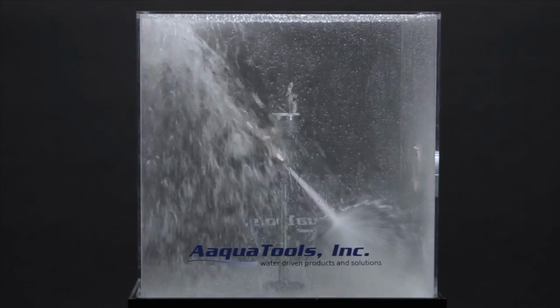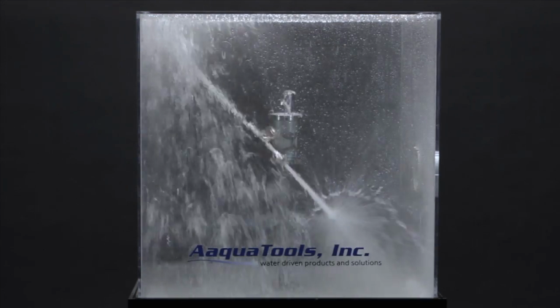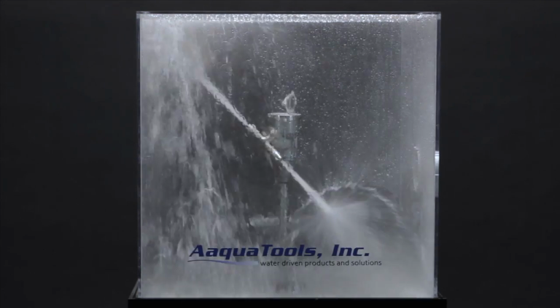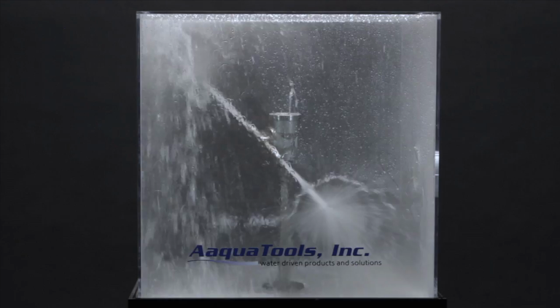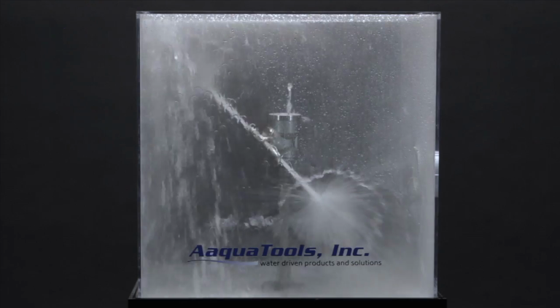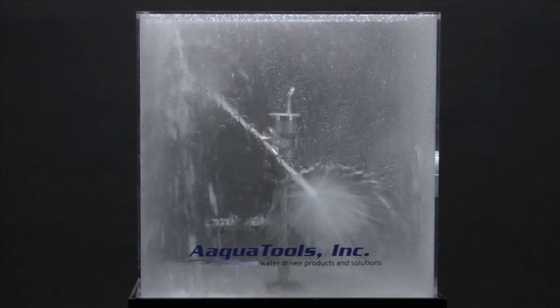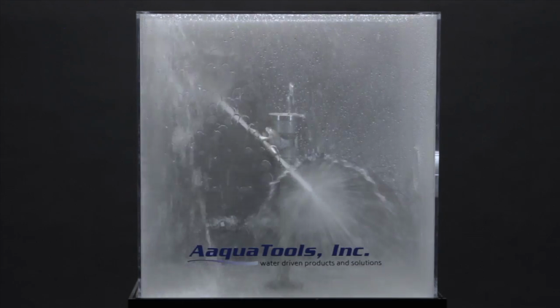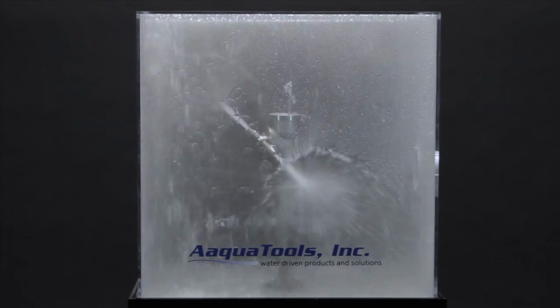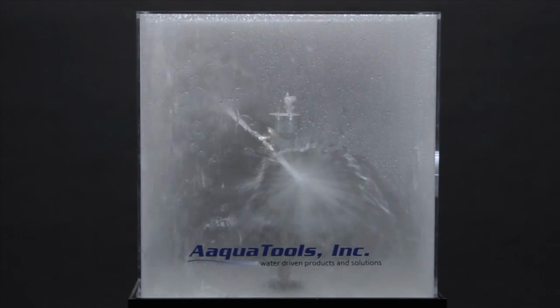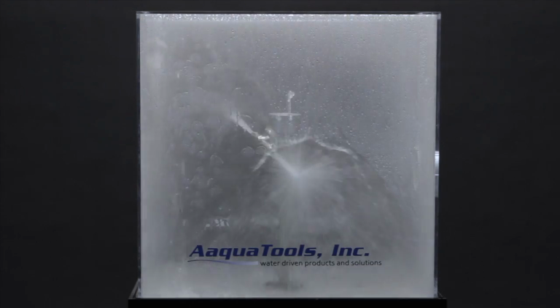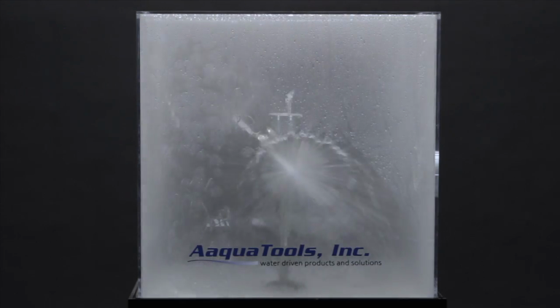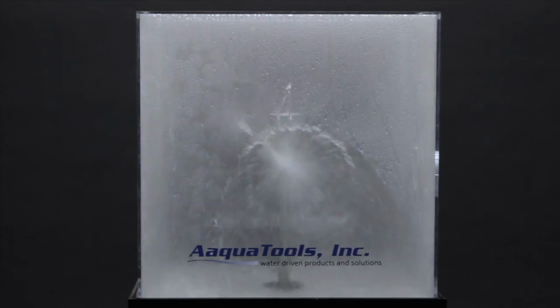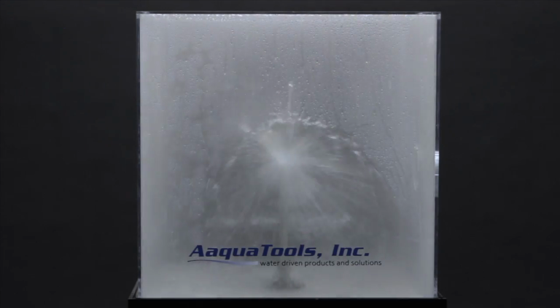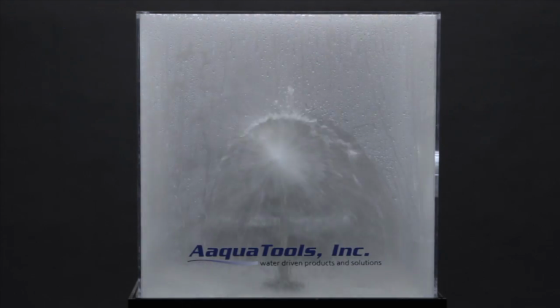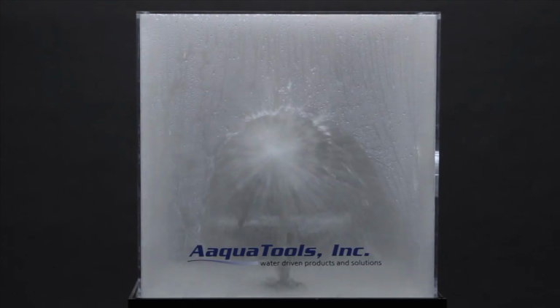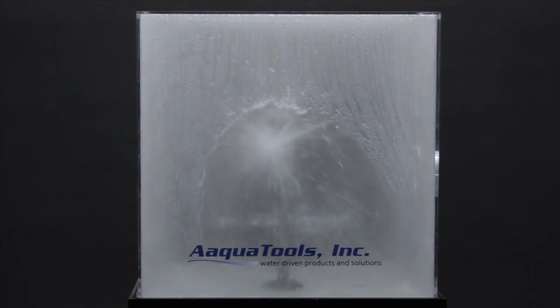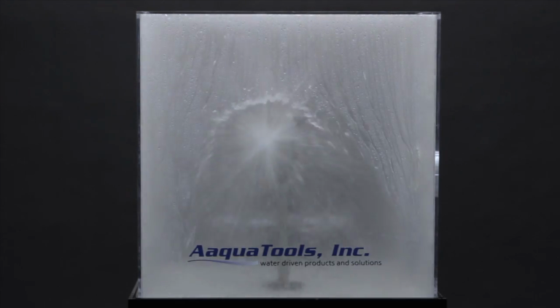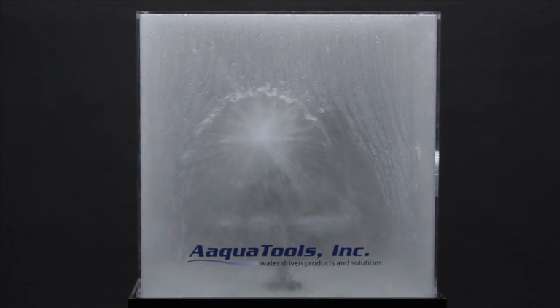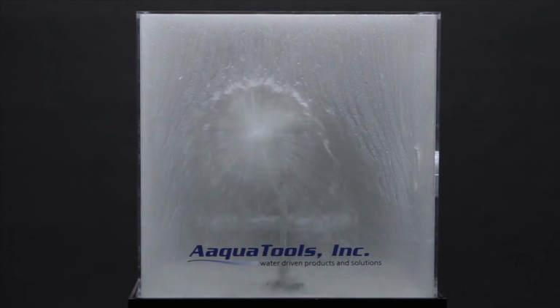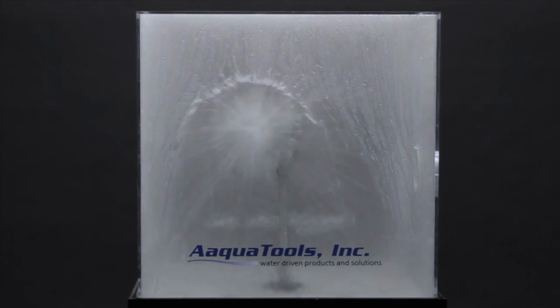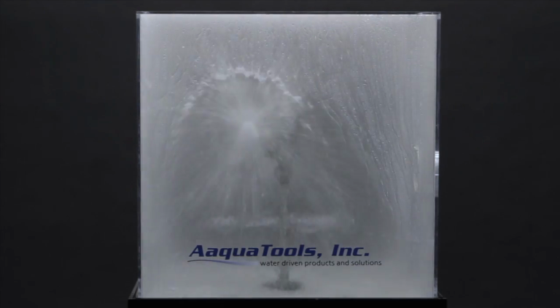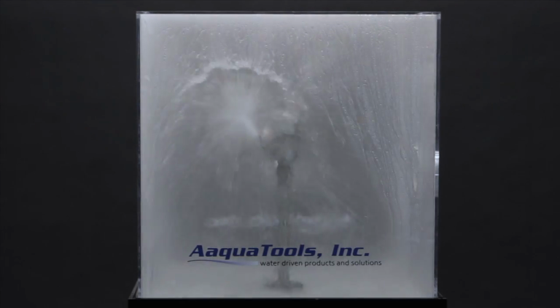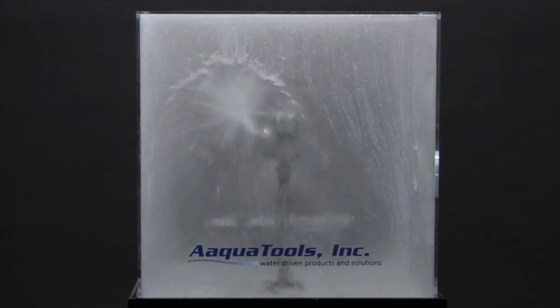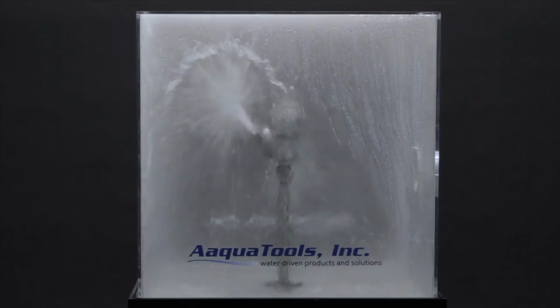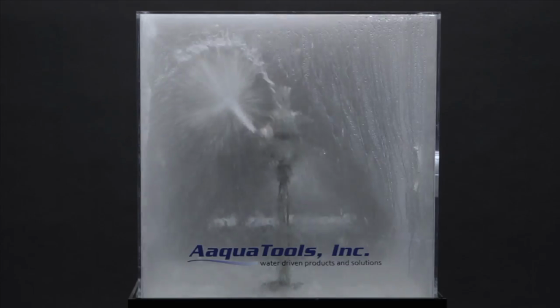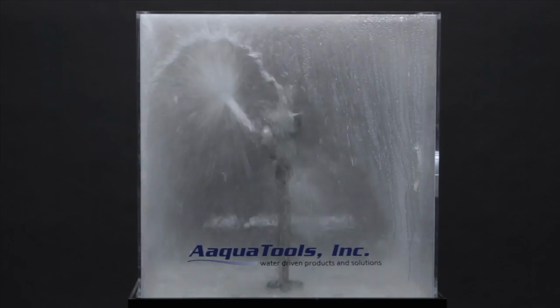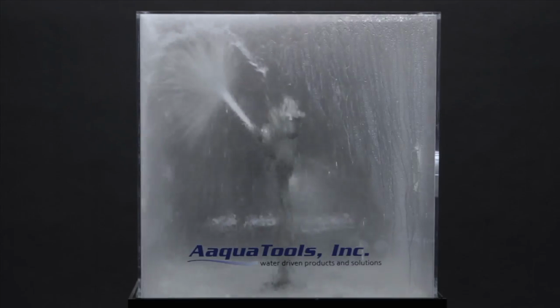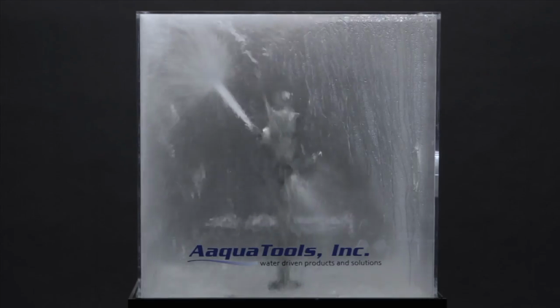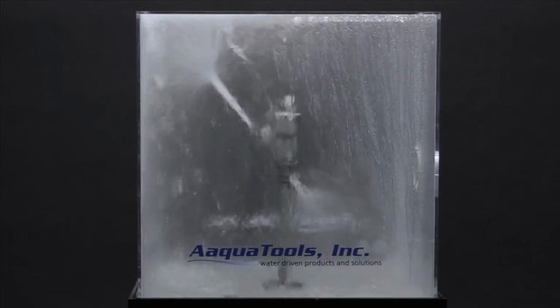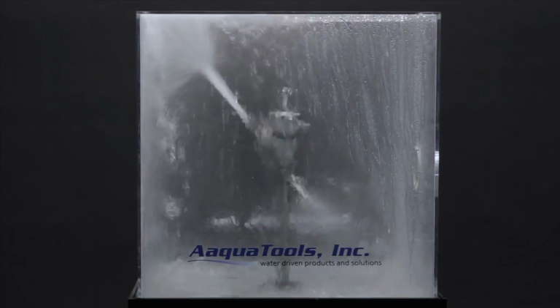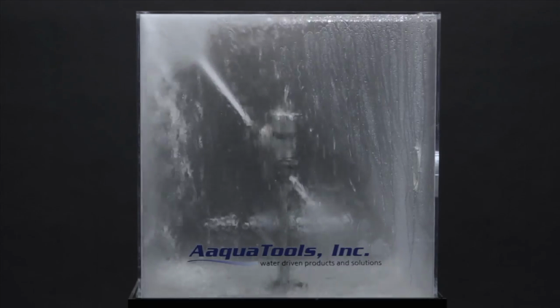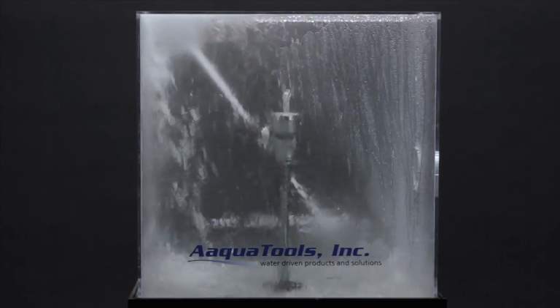In this demonstration tank, the pump can only produce a flow rate of 2 gallons per minute. Just imagine 200.